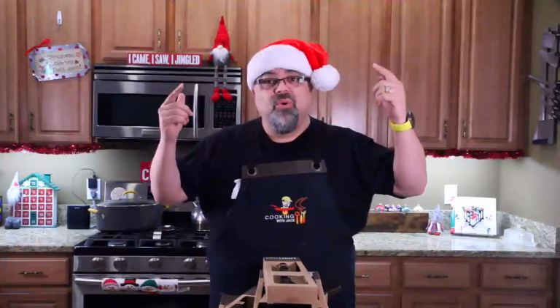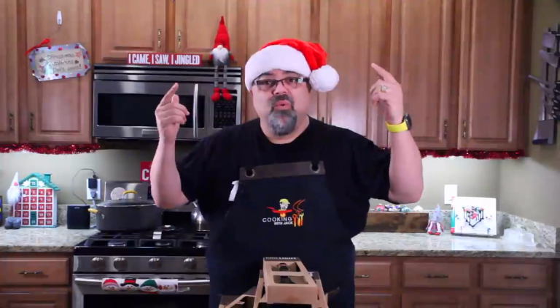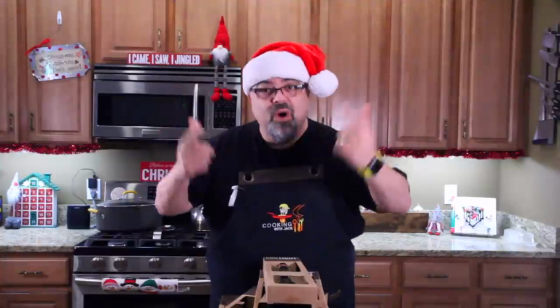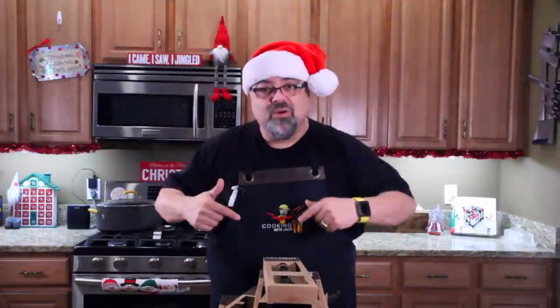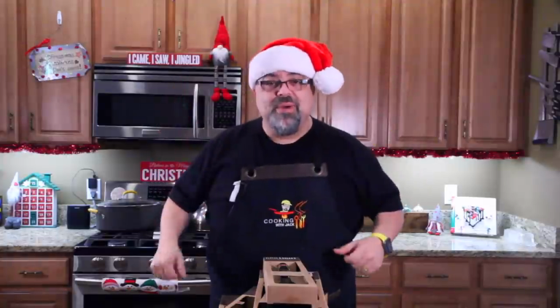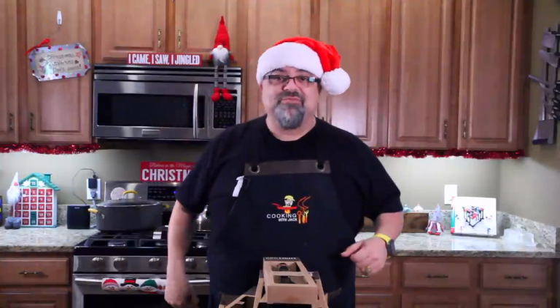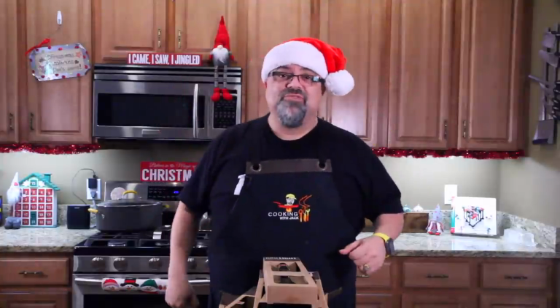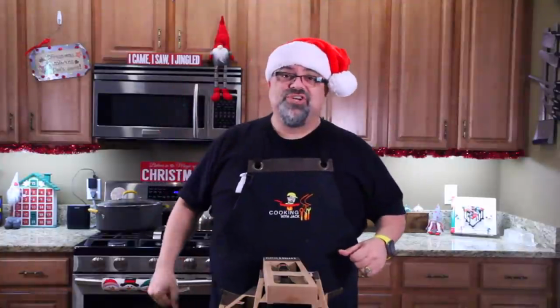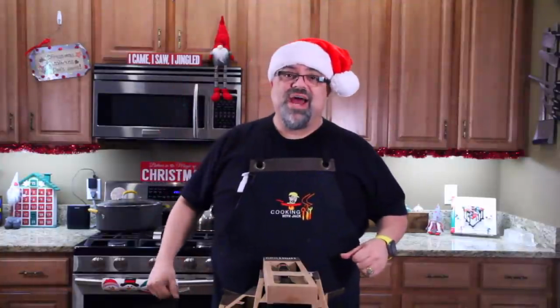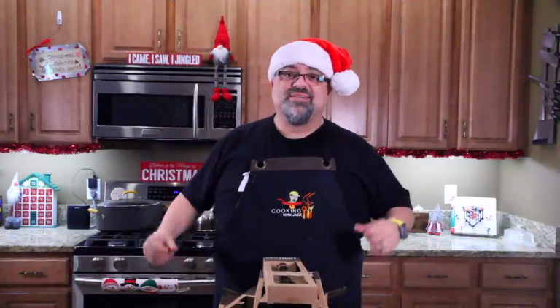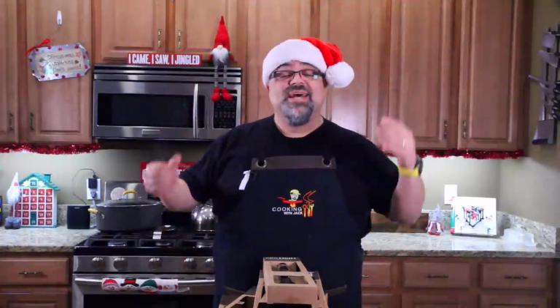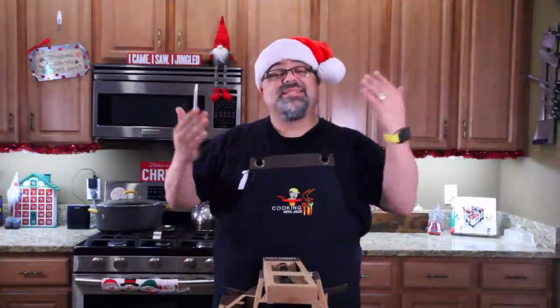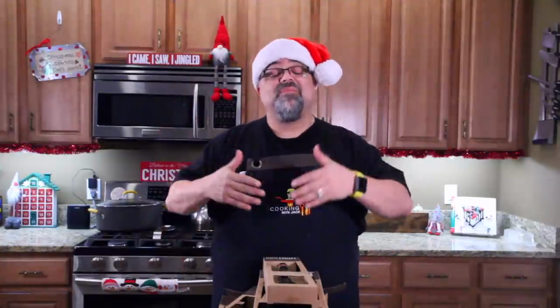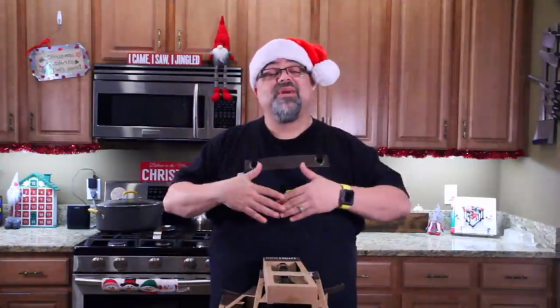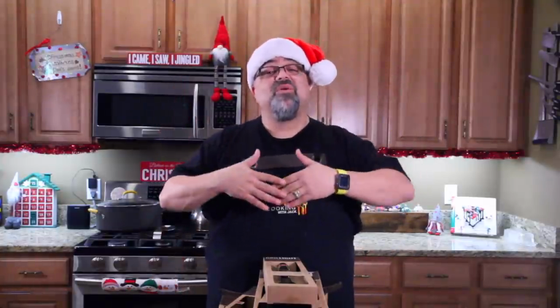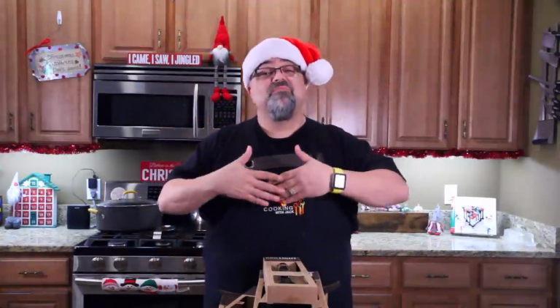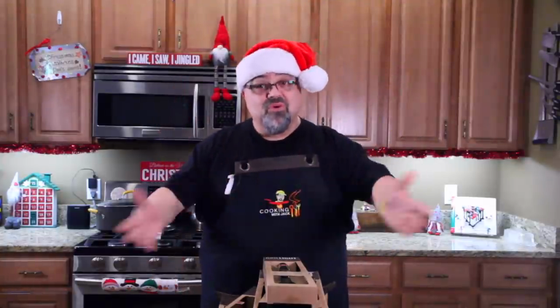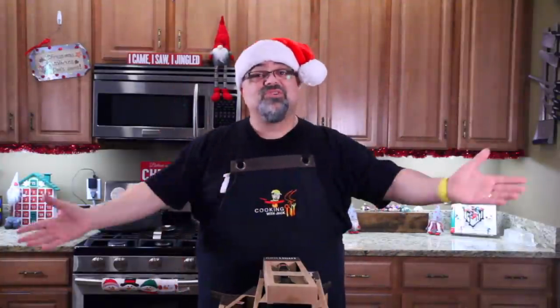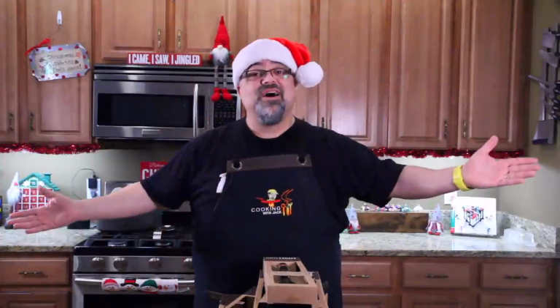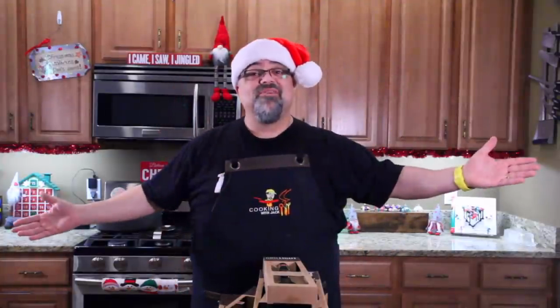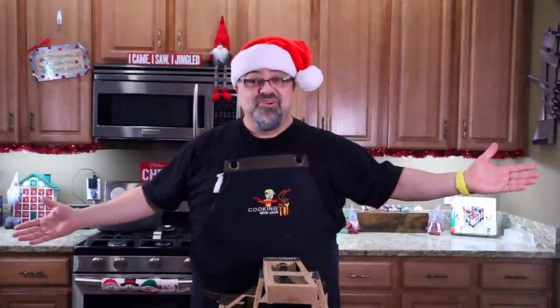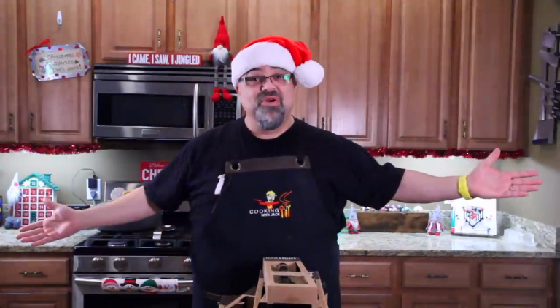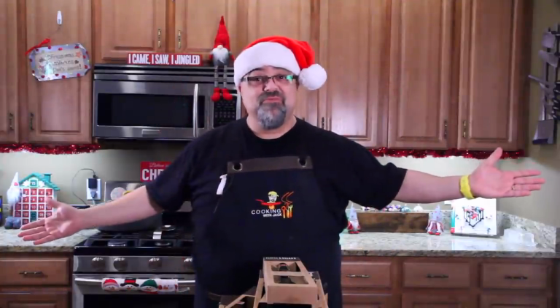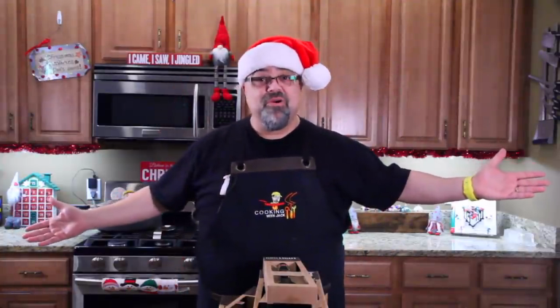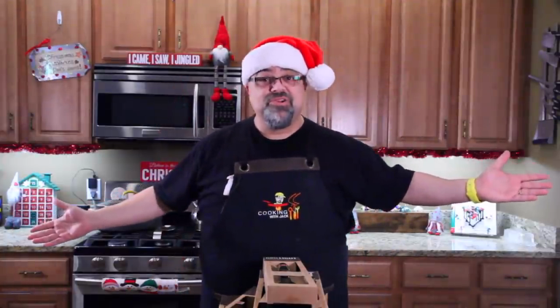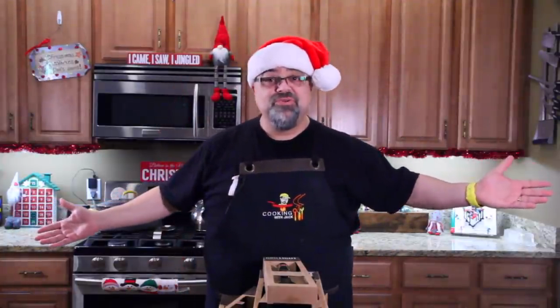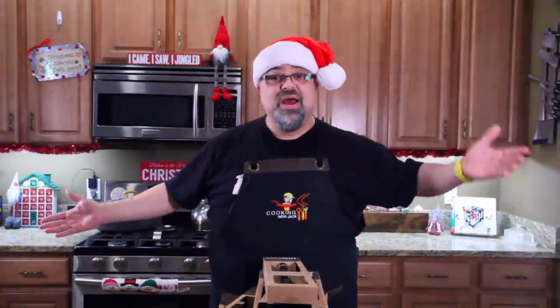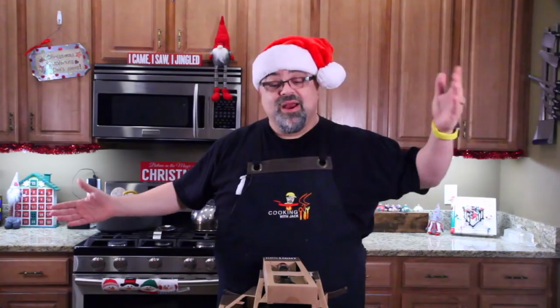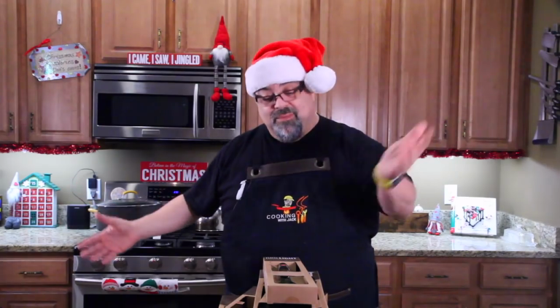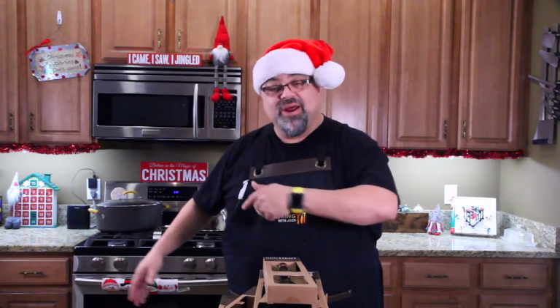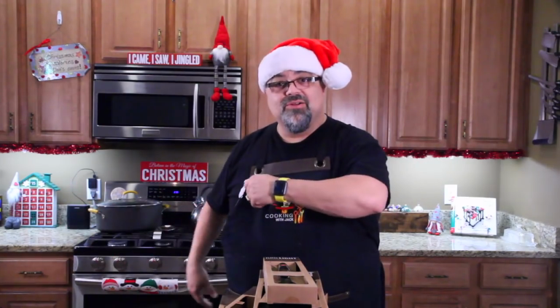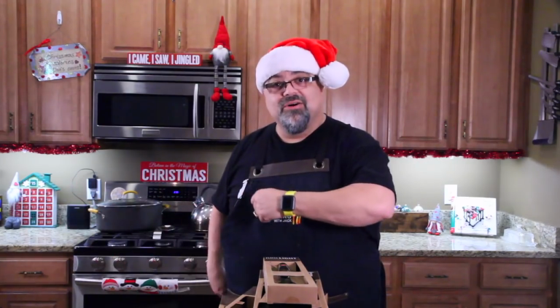Welcome back Food Jacks. It's time to give away more stuff. Are you ready for part two? Come on in close.